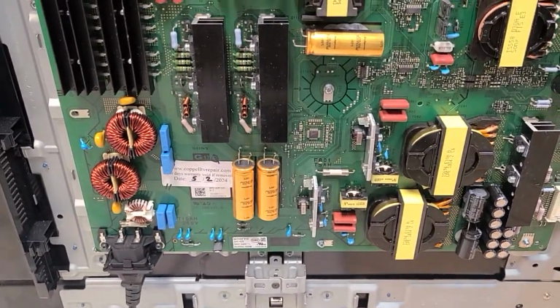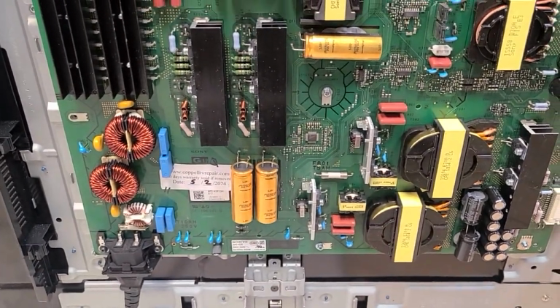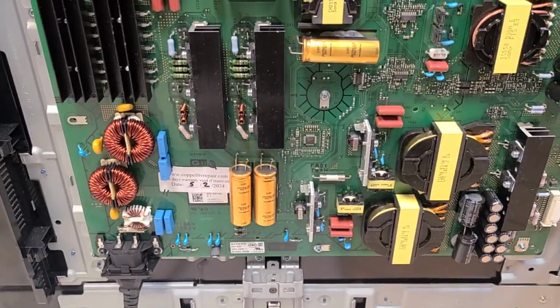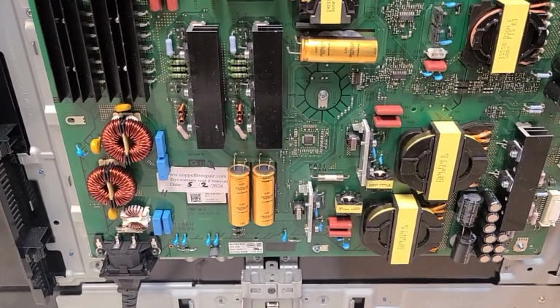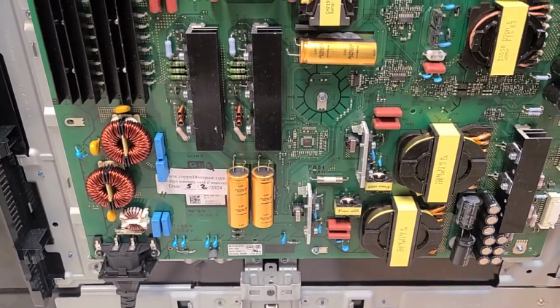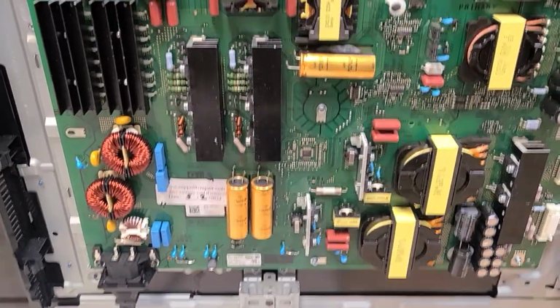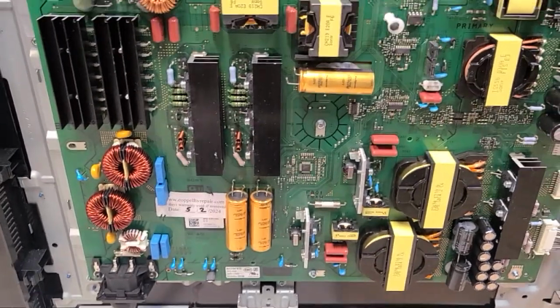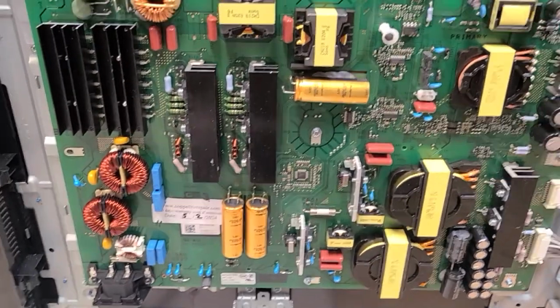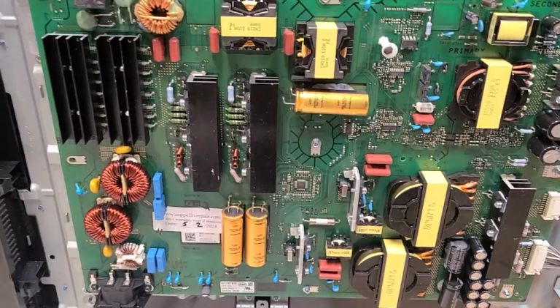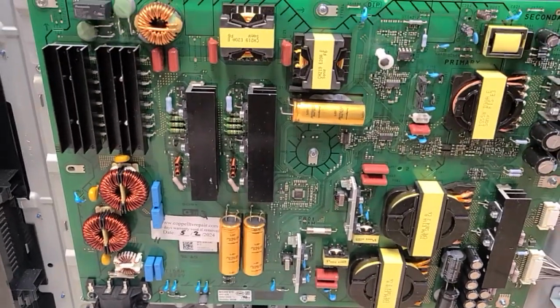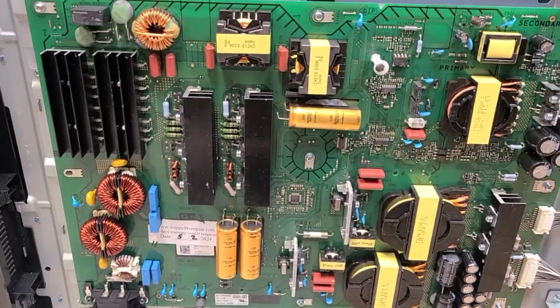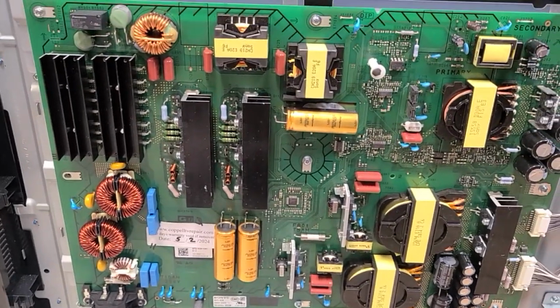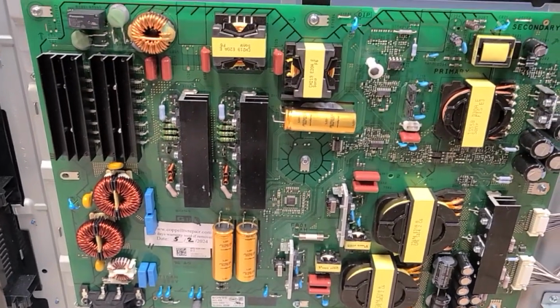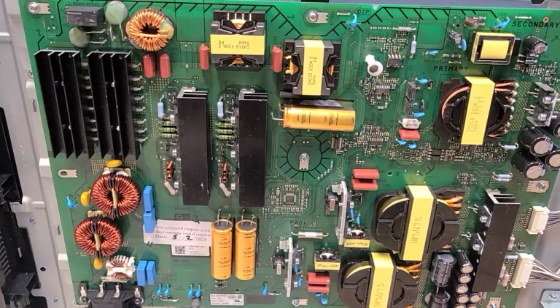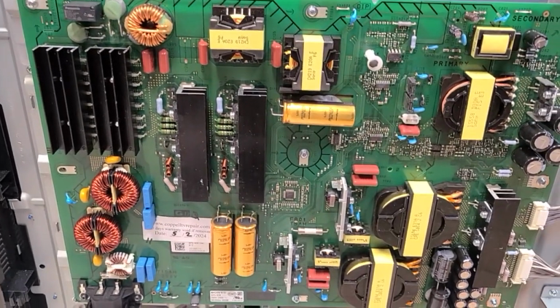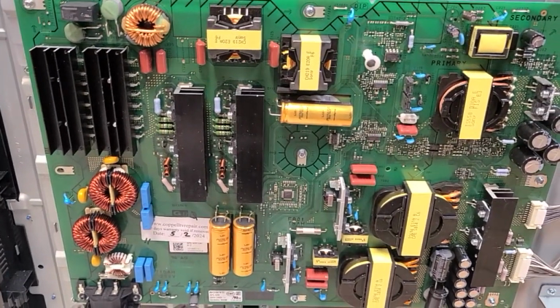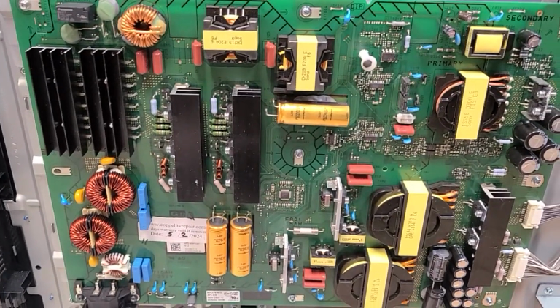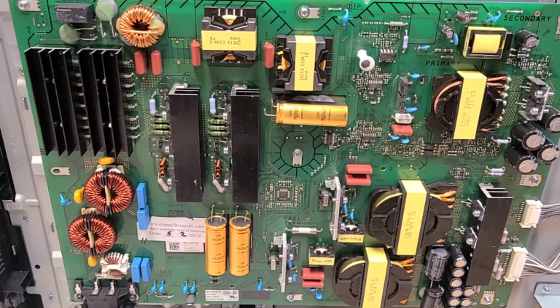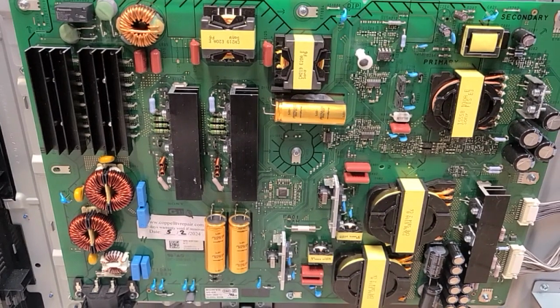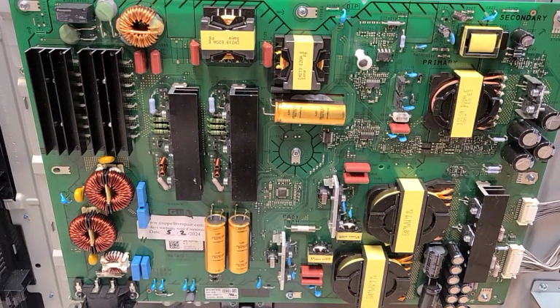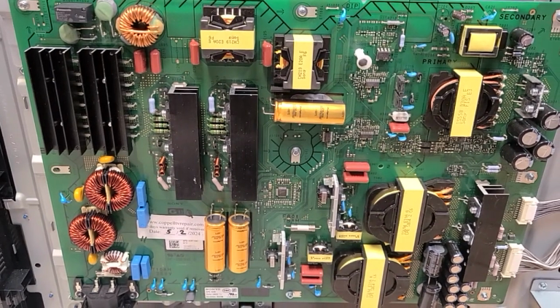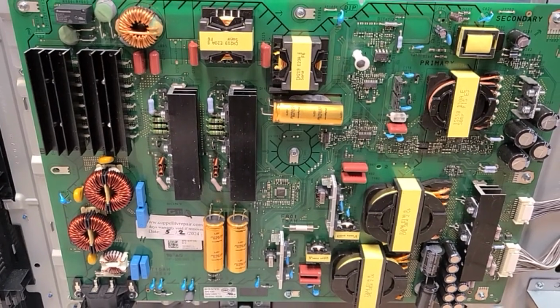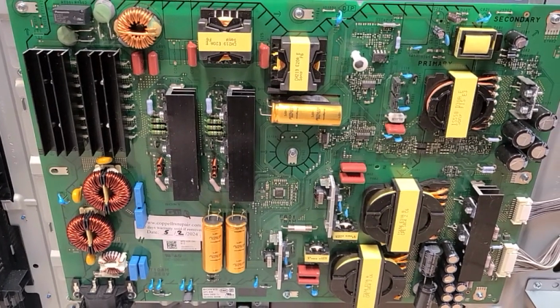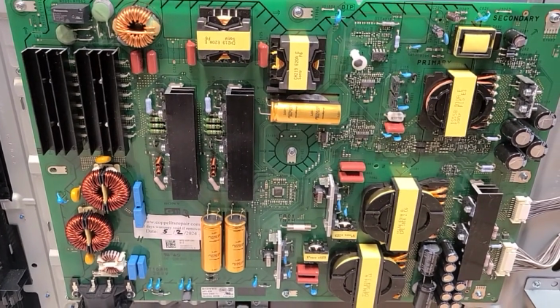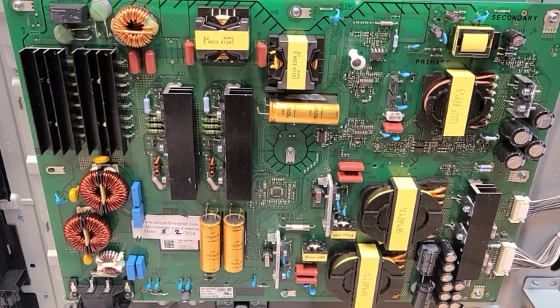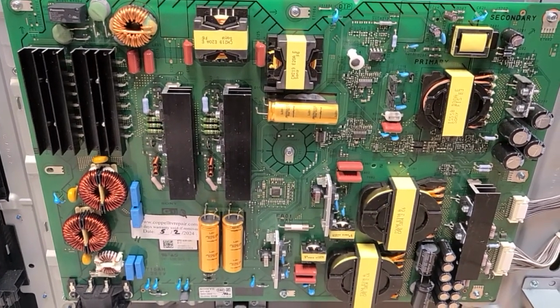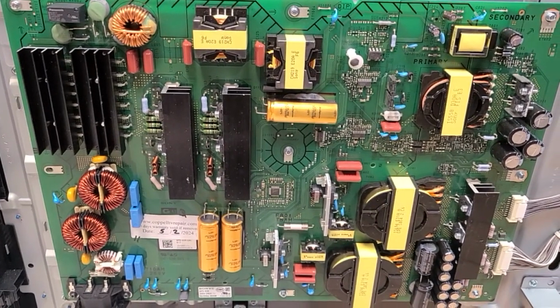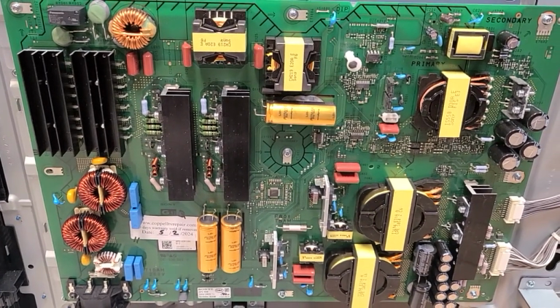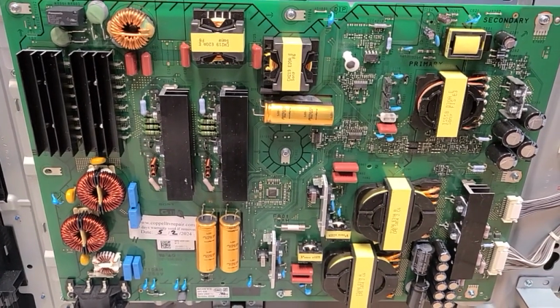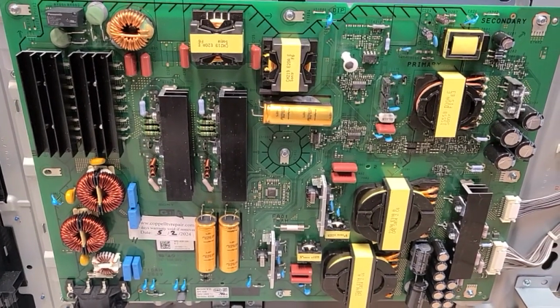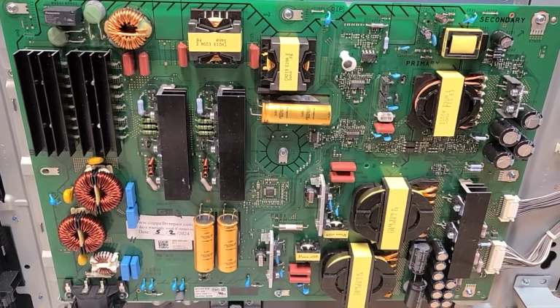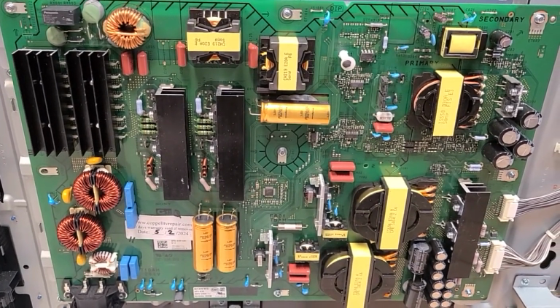This board is working today, May 2nd, 2024, and it is ready to be shipped back. Thank you for using us for your repair.